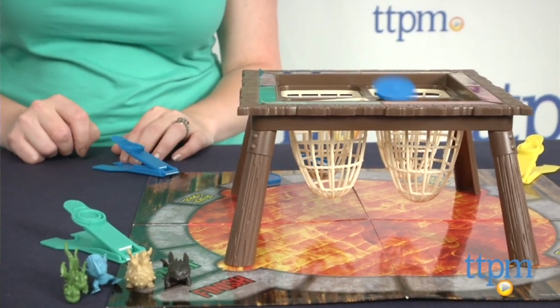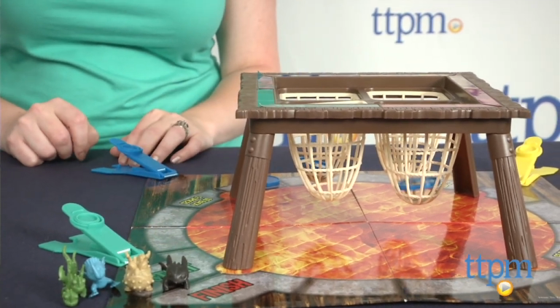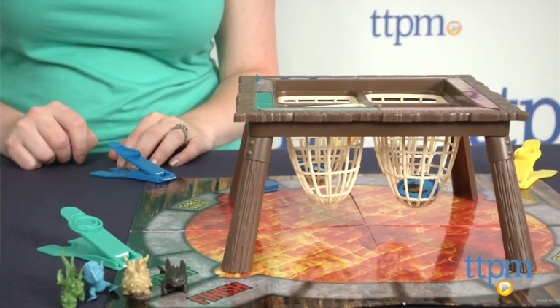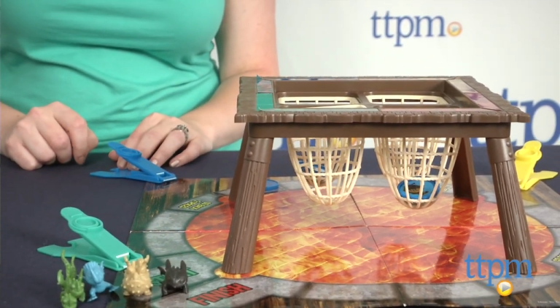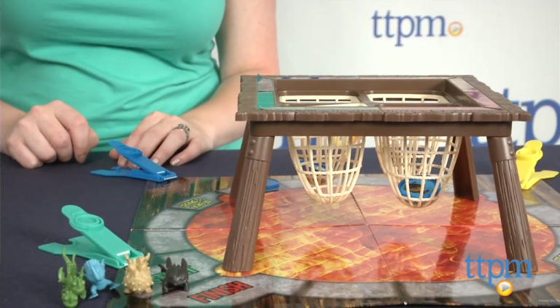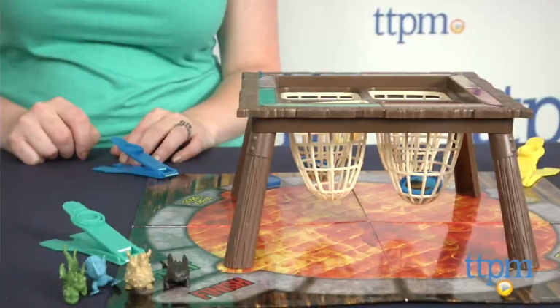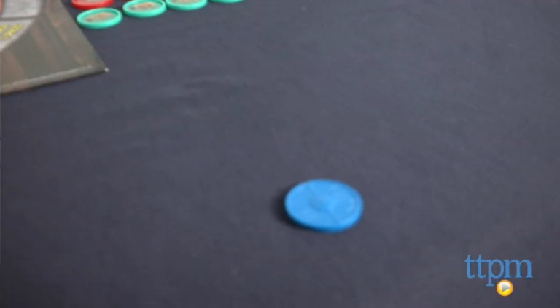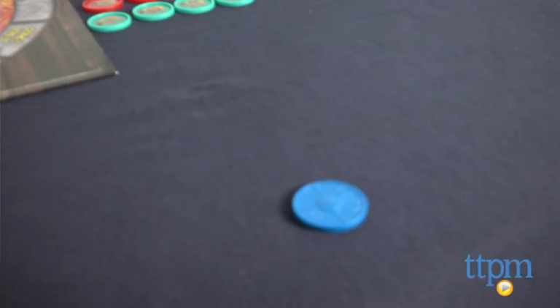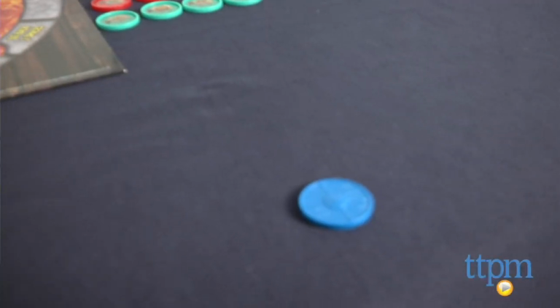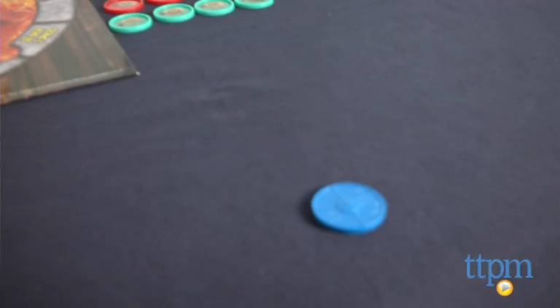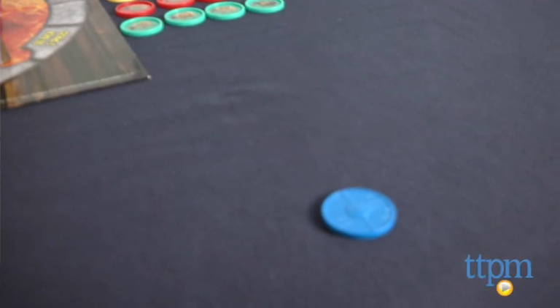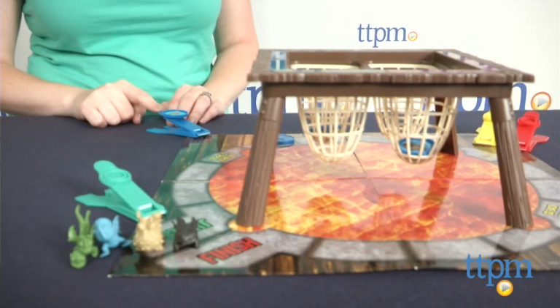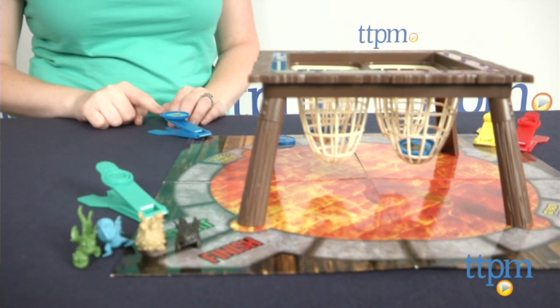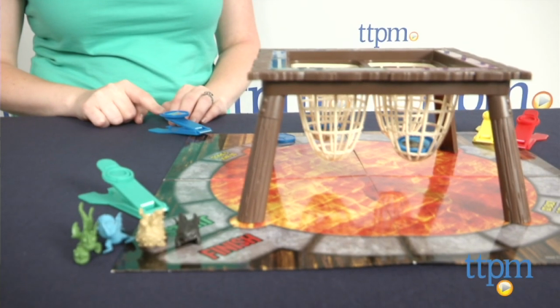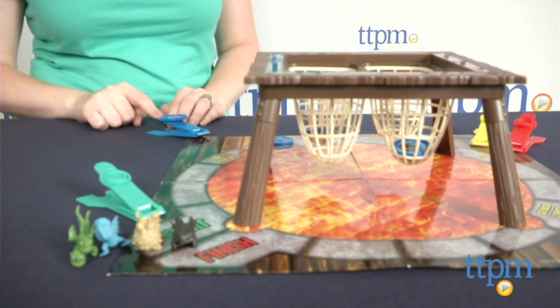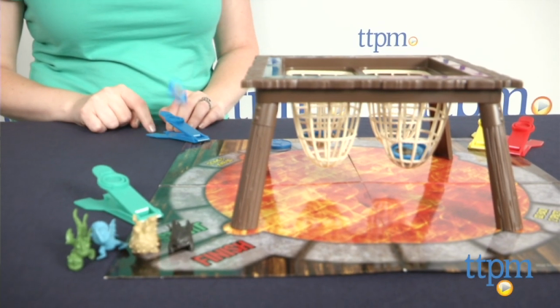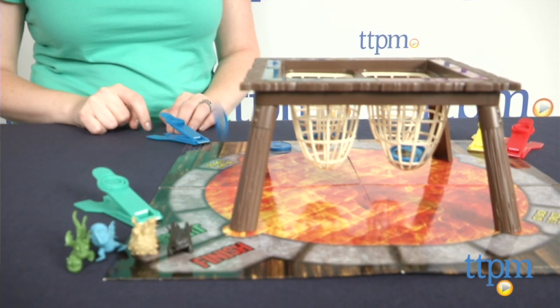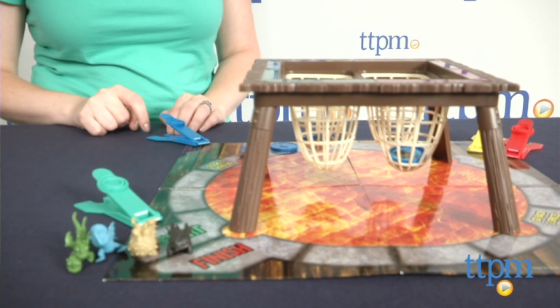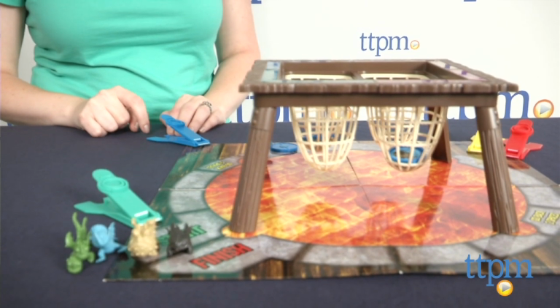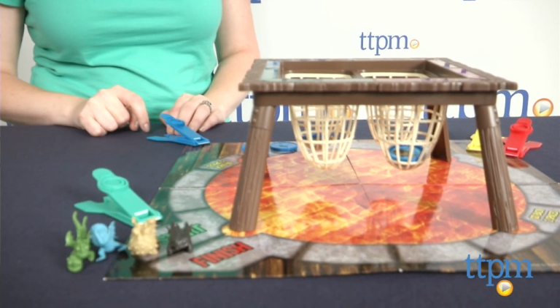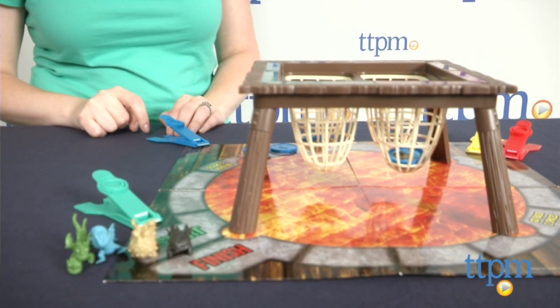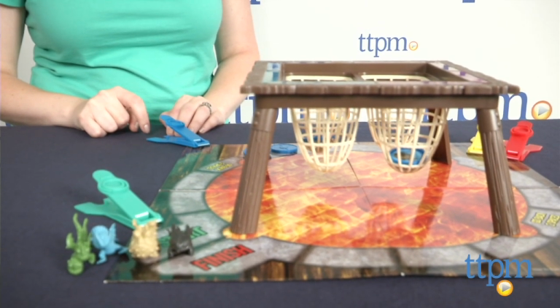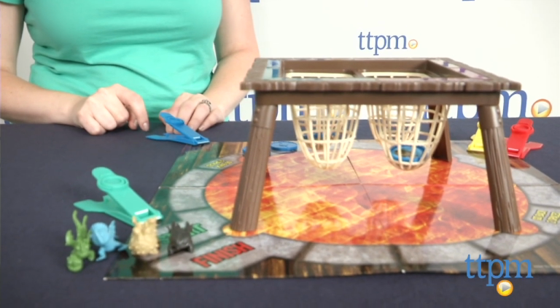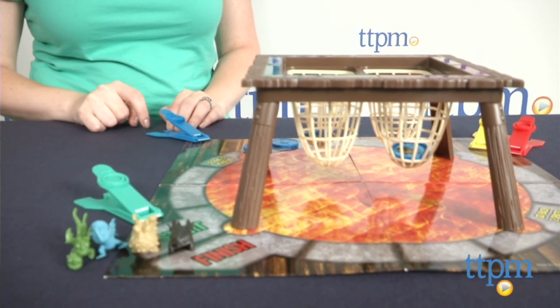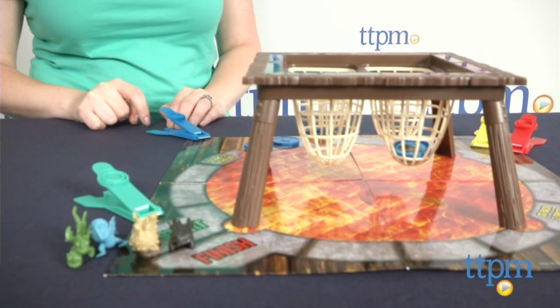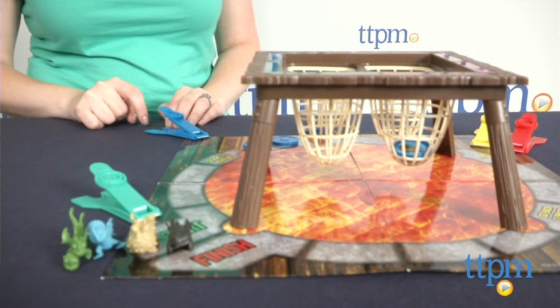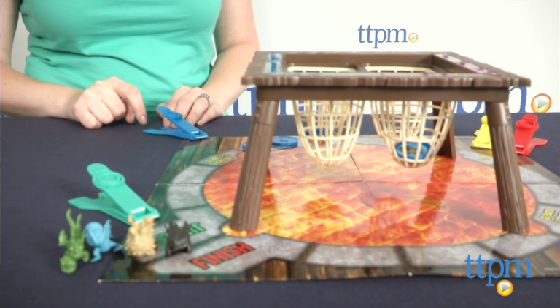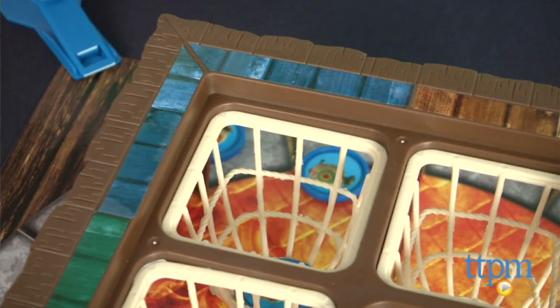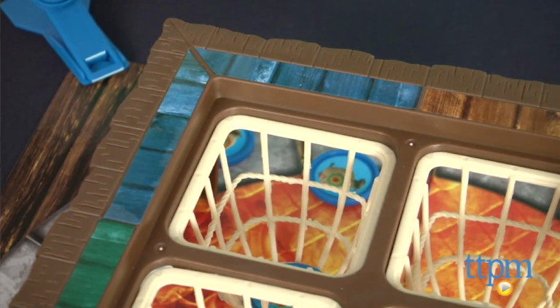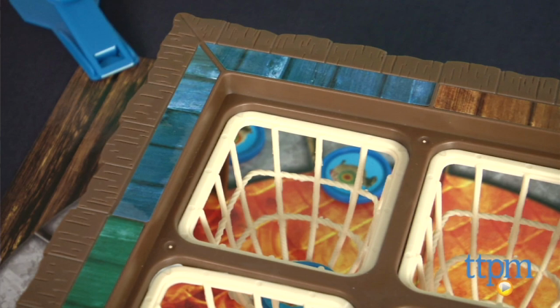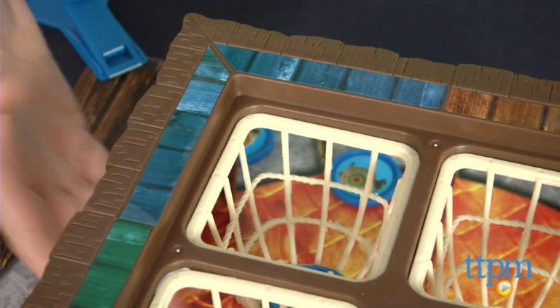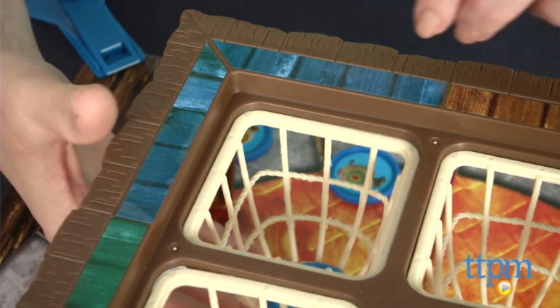If it lands off the game board, you can reshoot it until it lands in a net or on the board. You don't get any points for anything that's off the board.